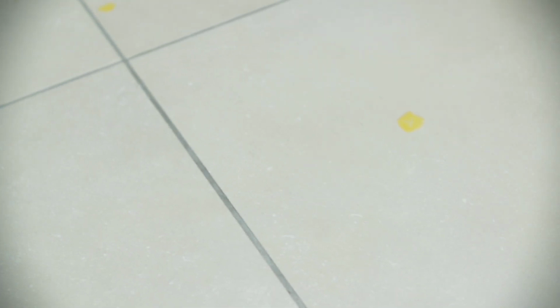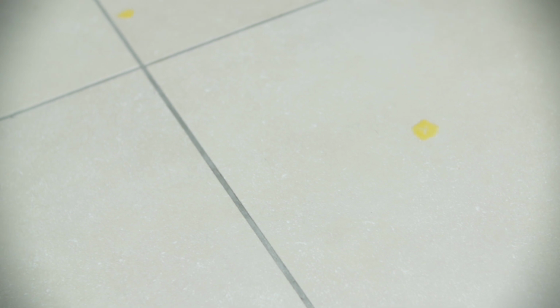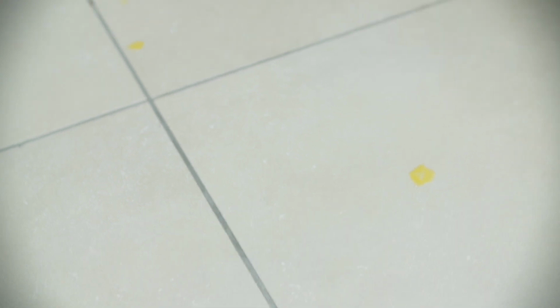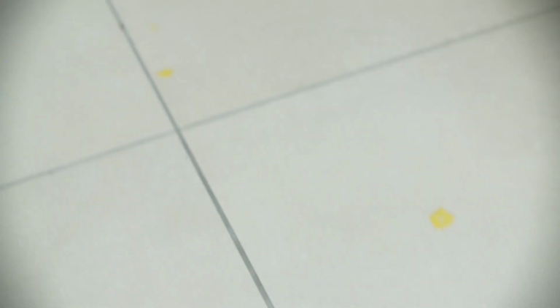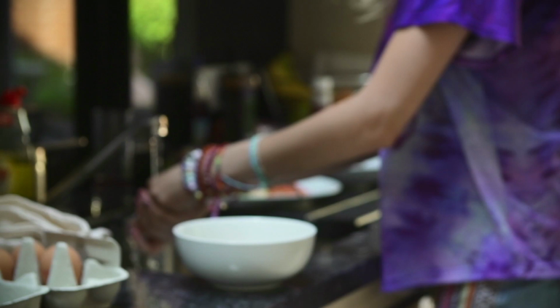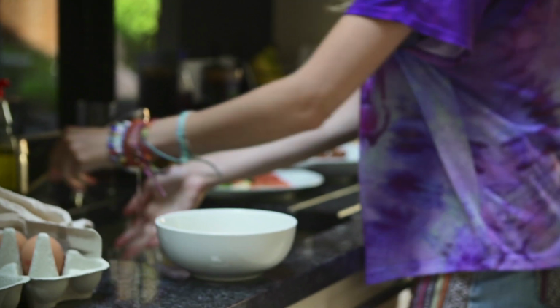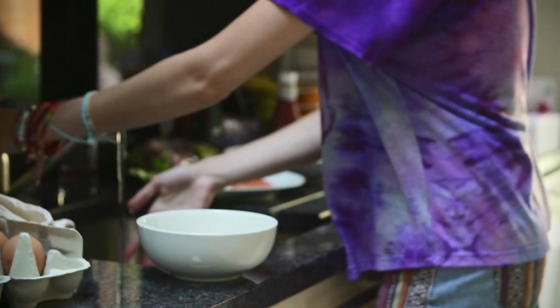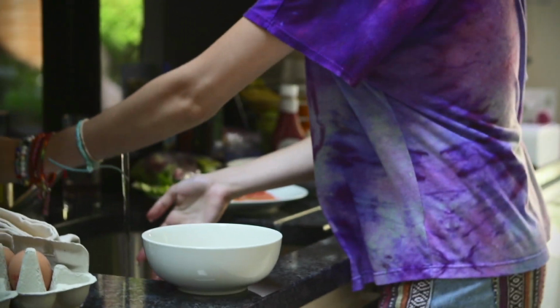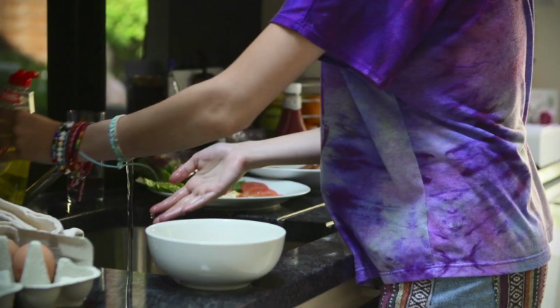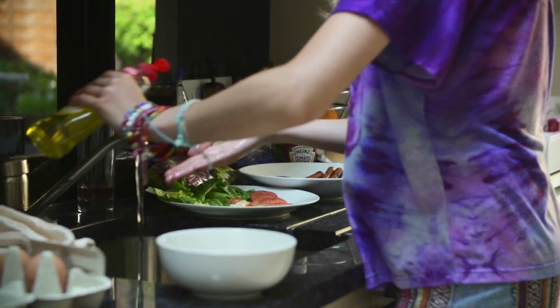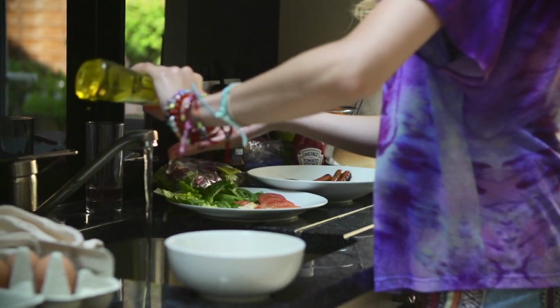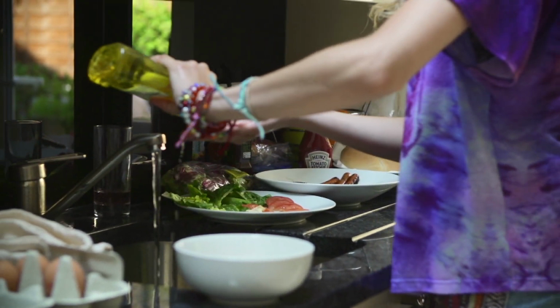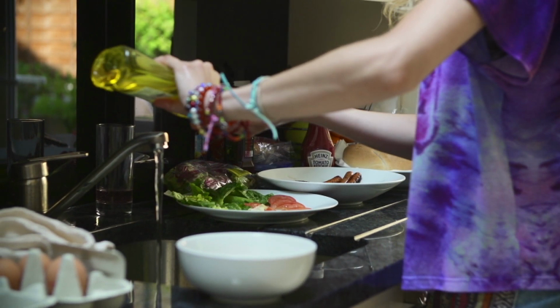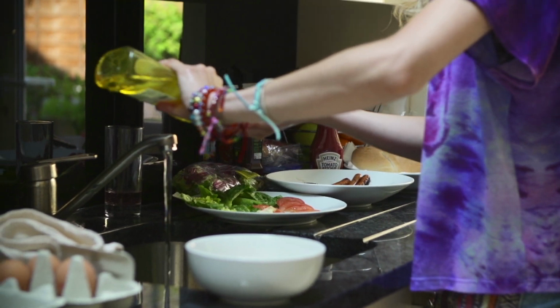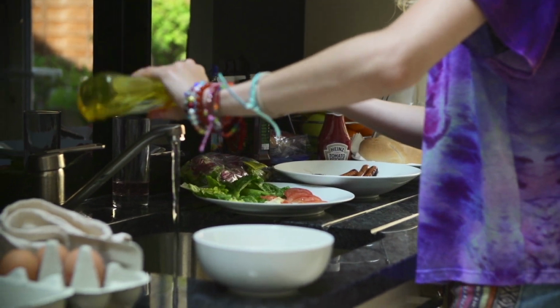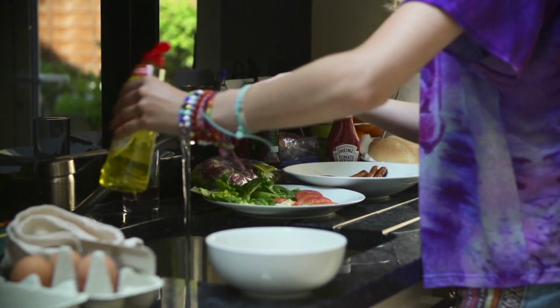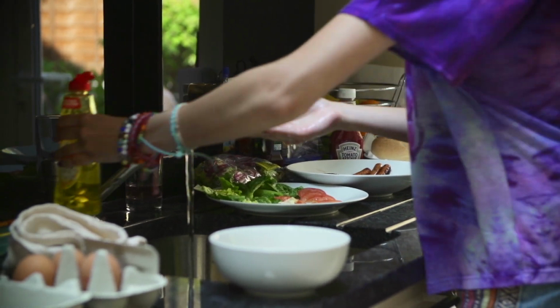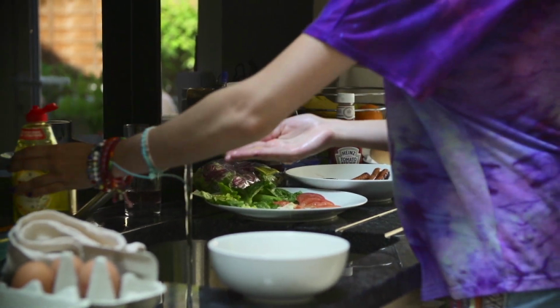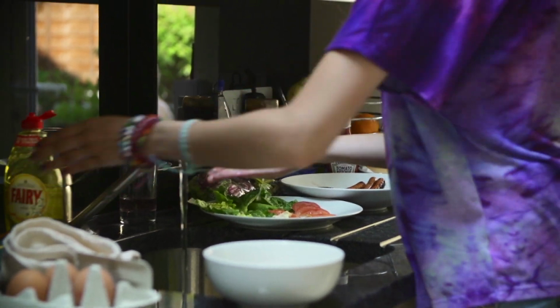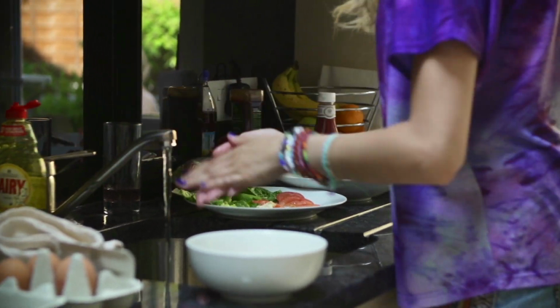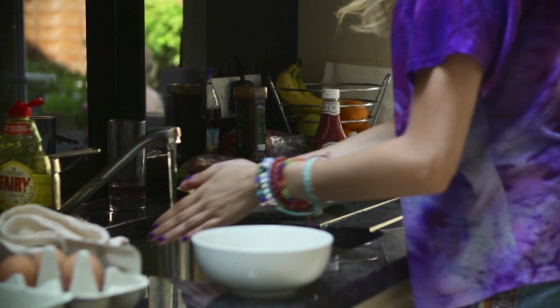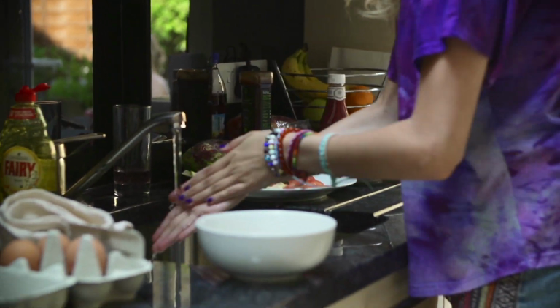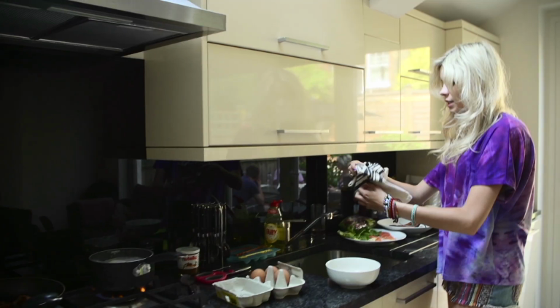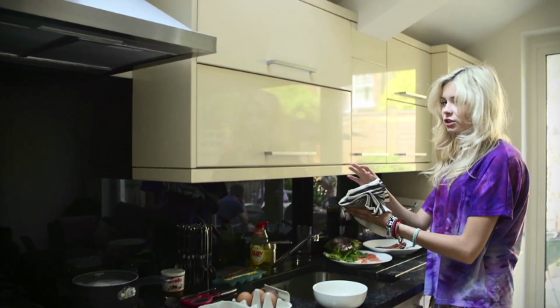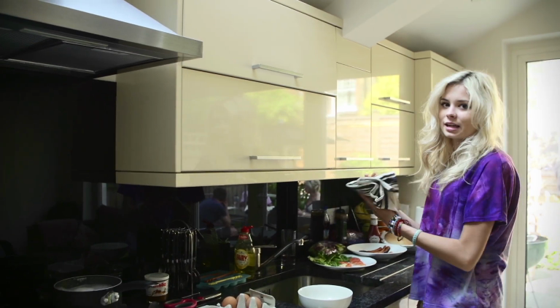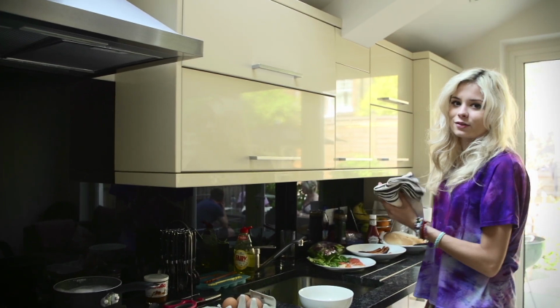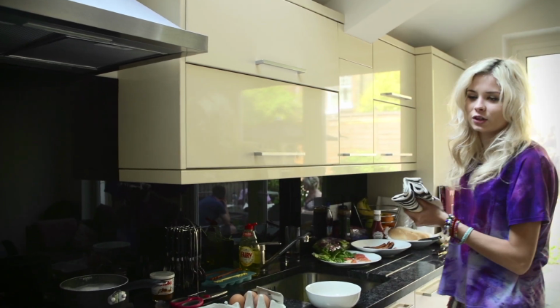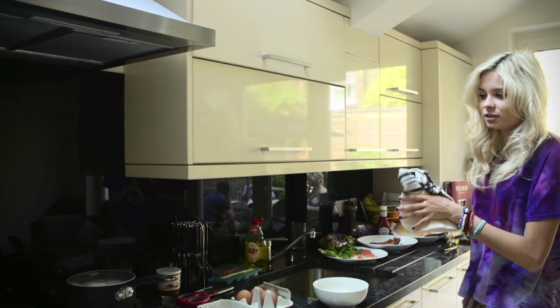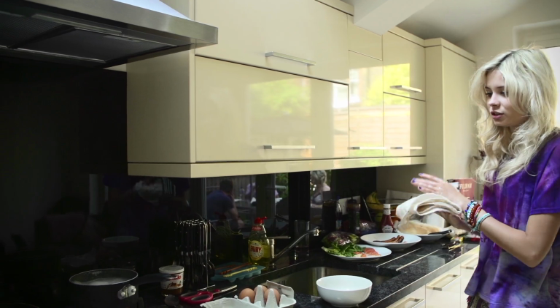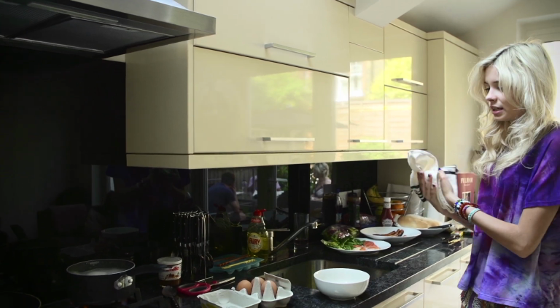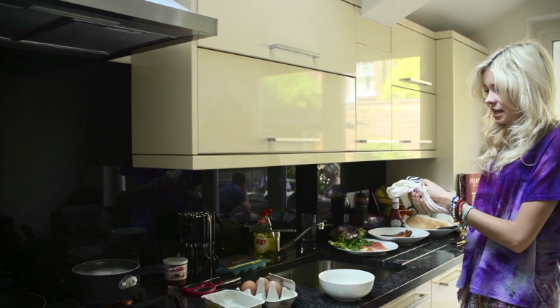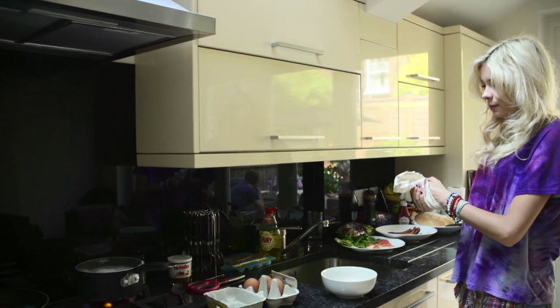I'd love to be a TV chef. I don't think I'd be a very good one though. I just like food. Just like eating.